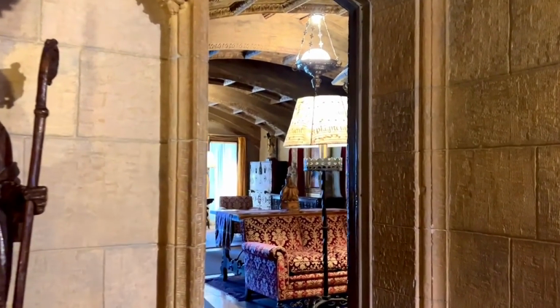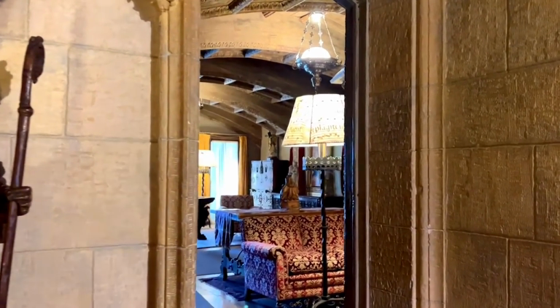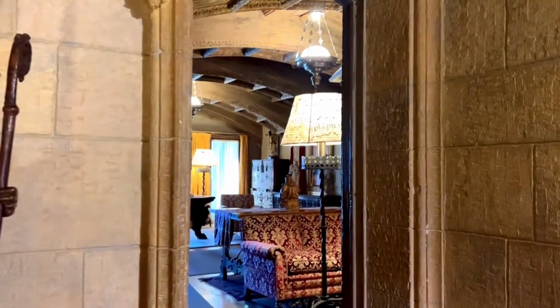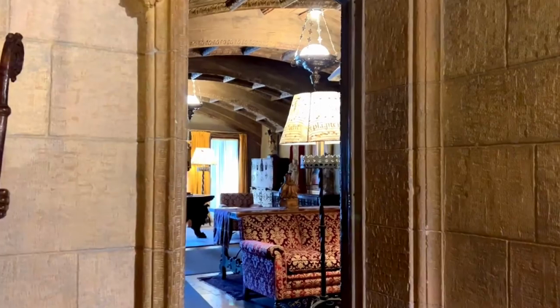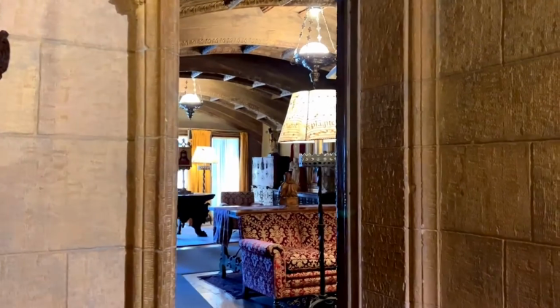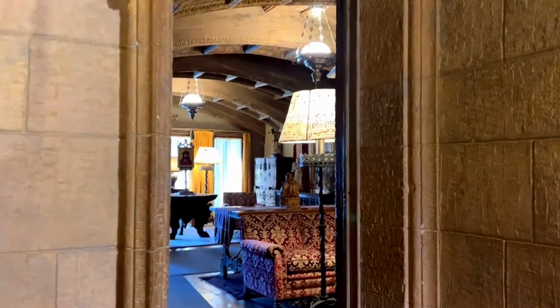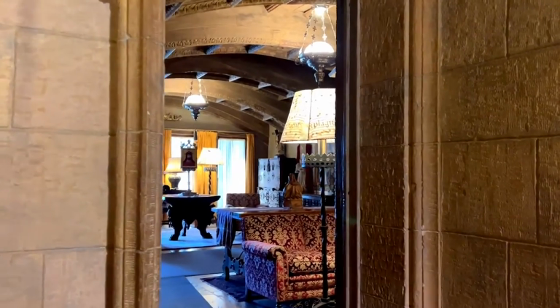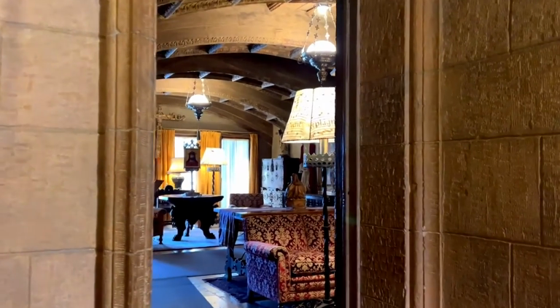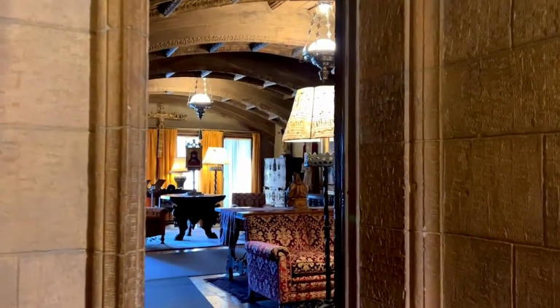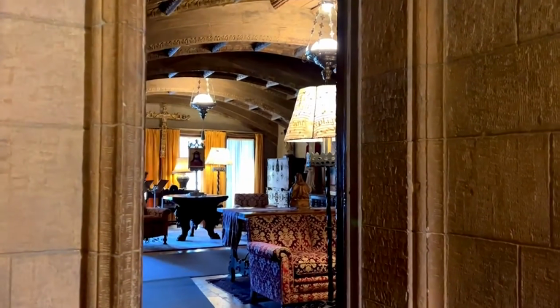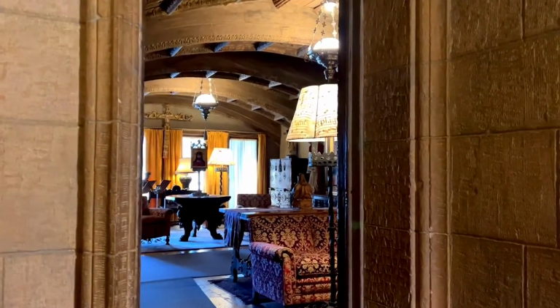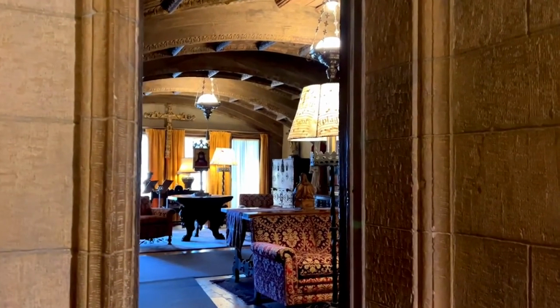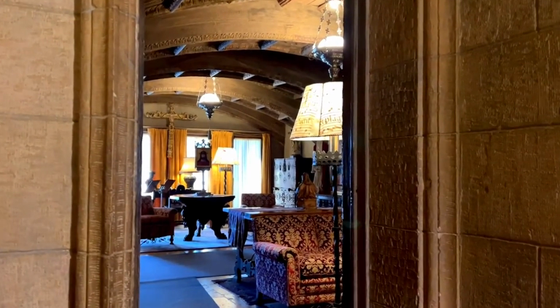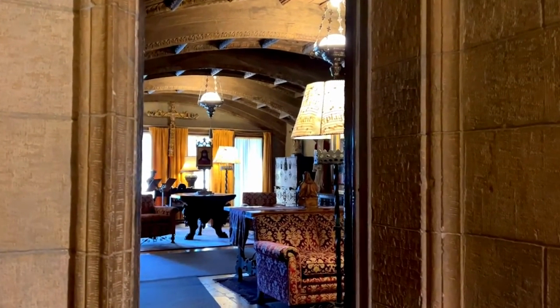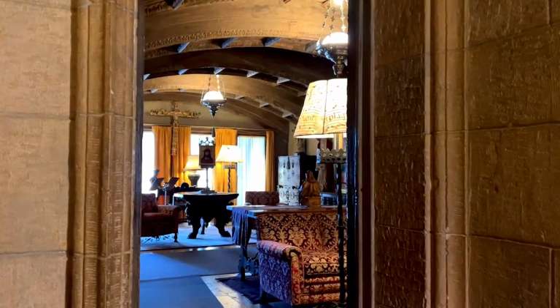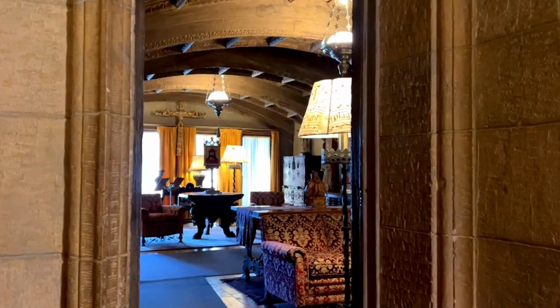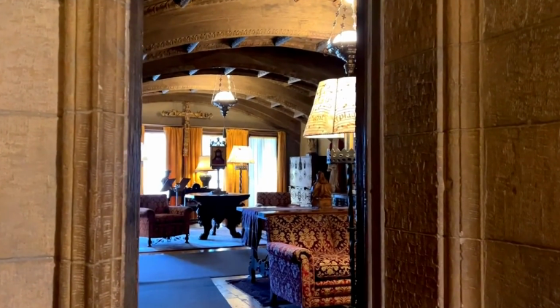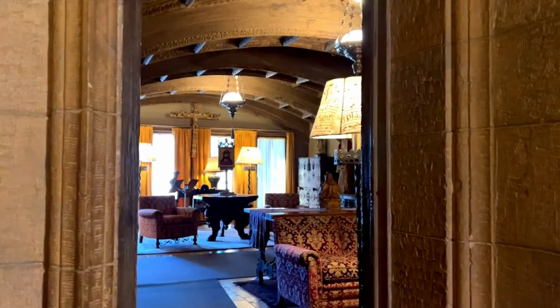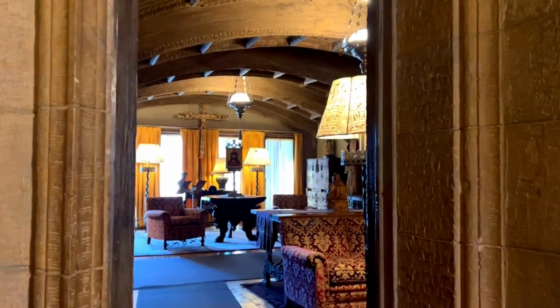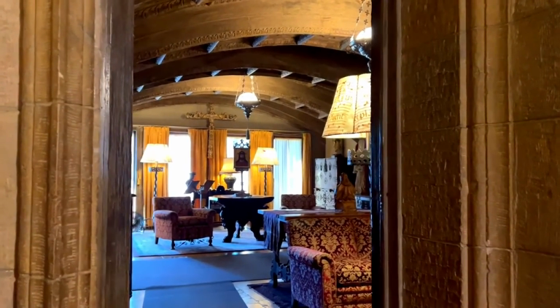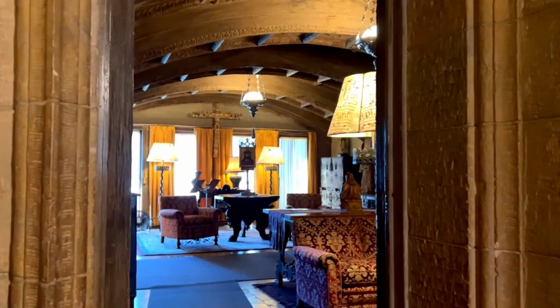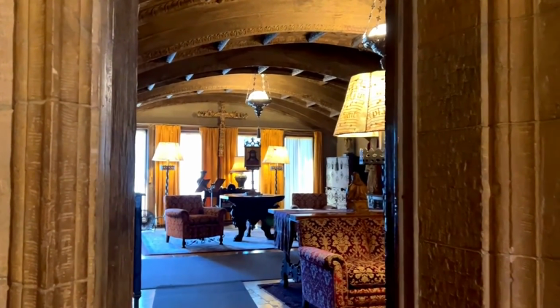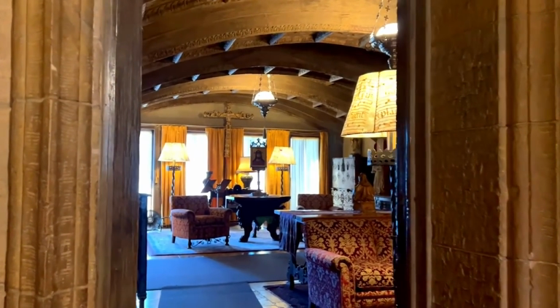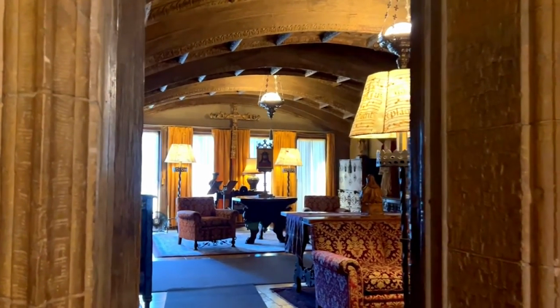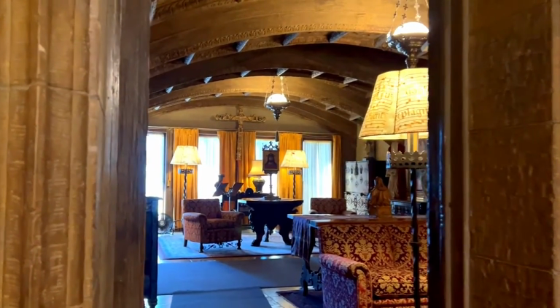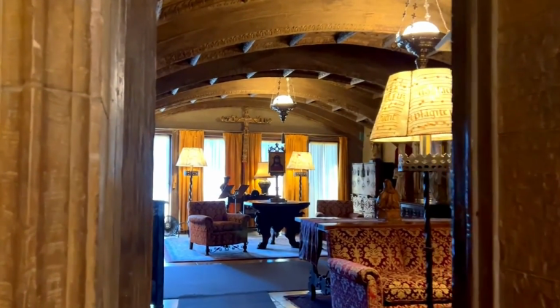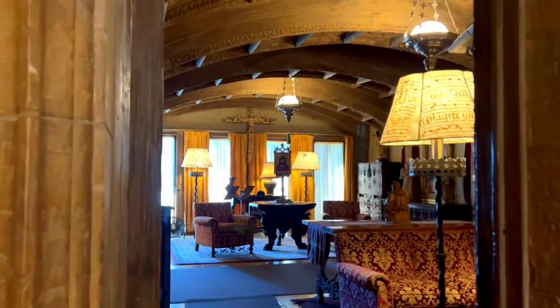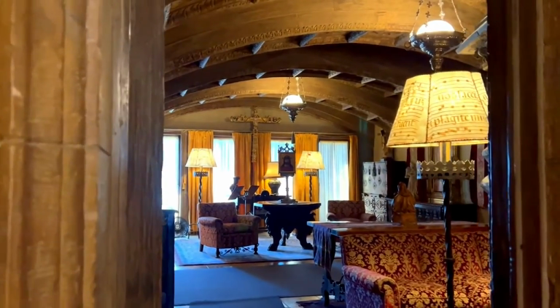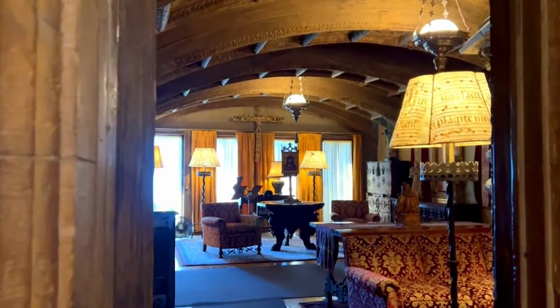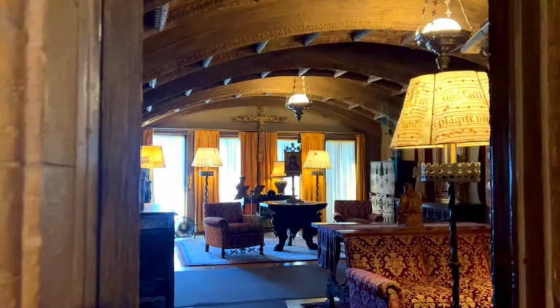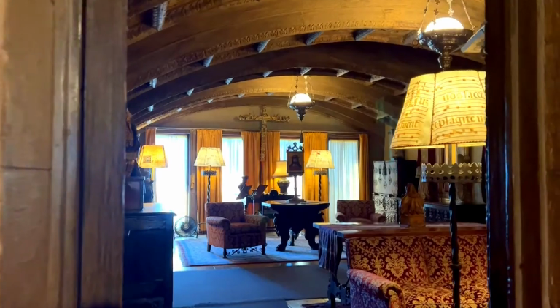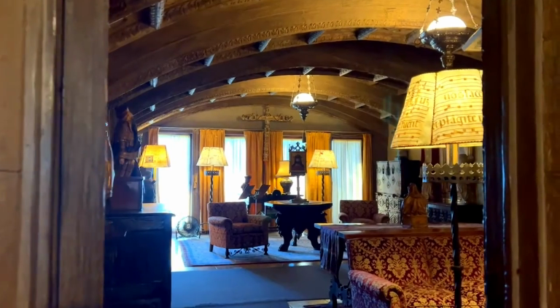Hello, I am Tim Mayer and thank you for joining me for the Art at the Castle series.